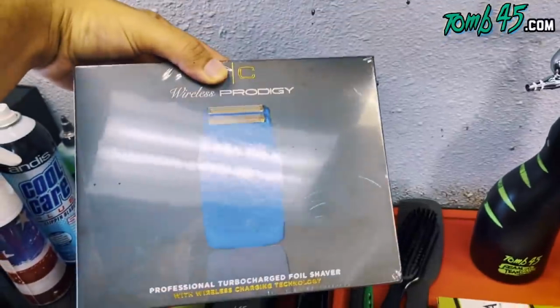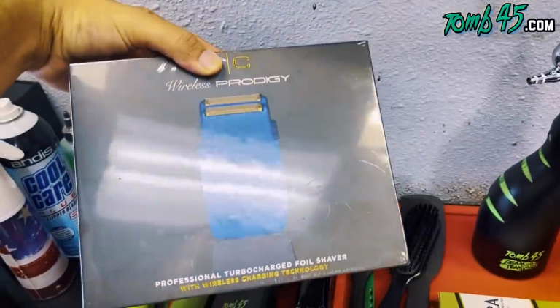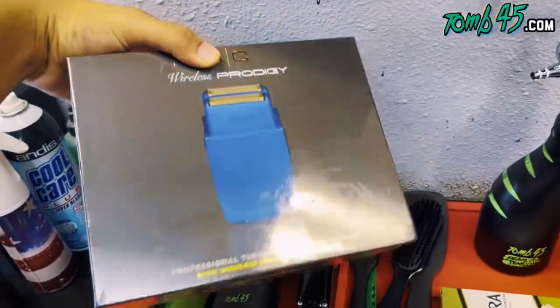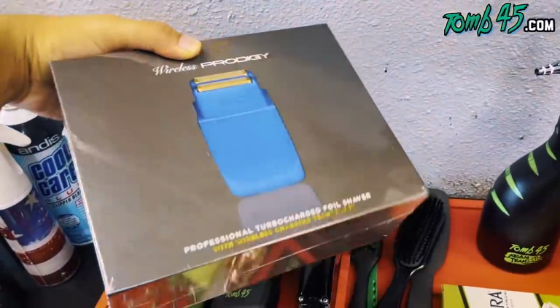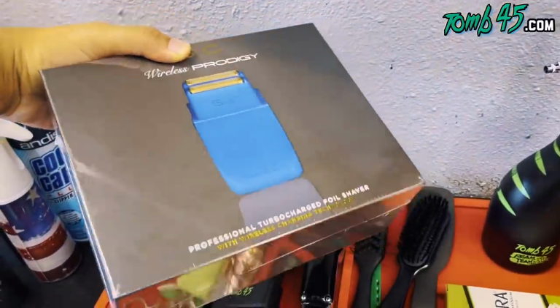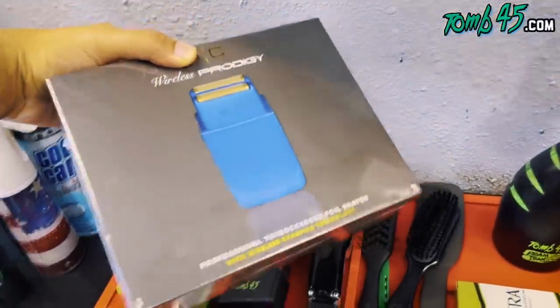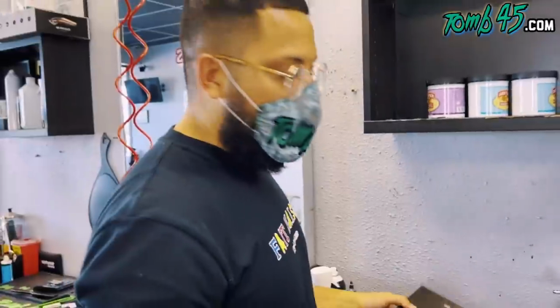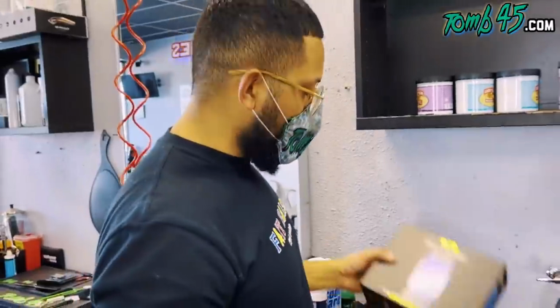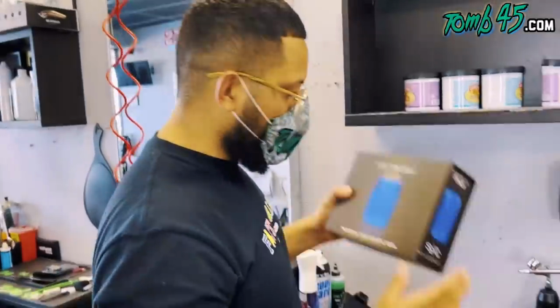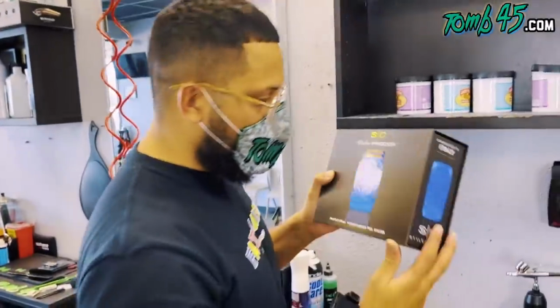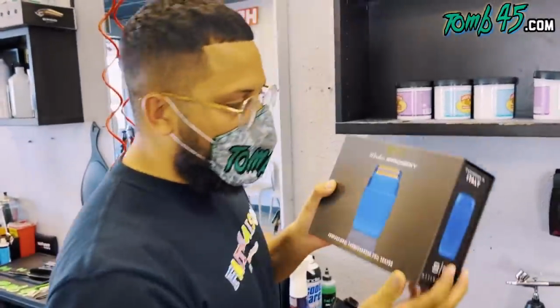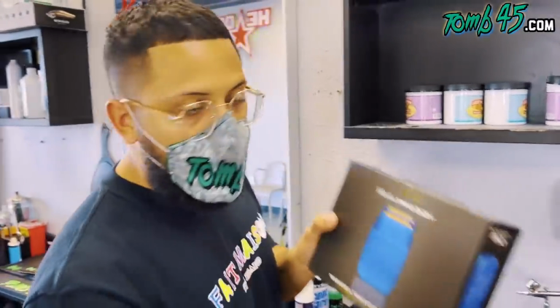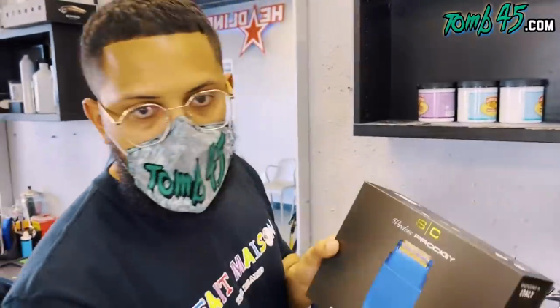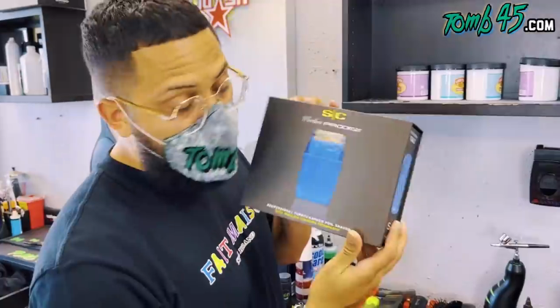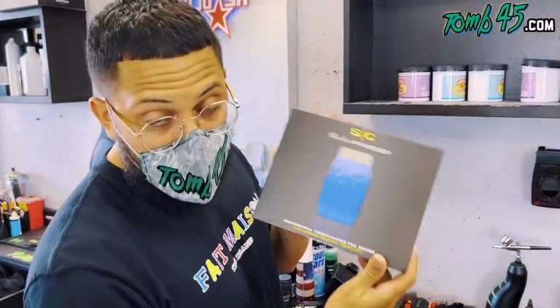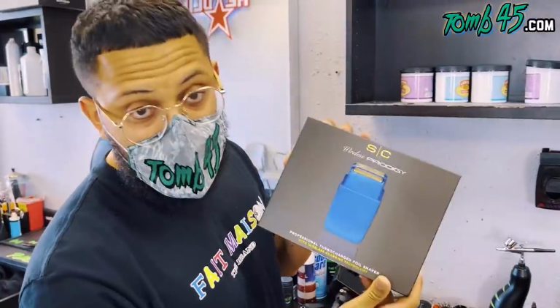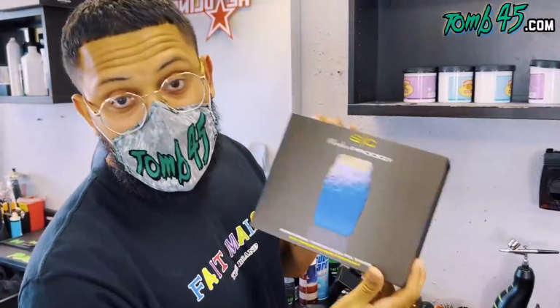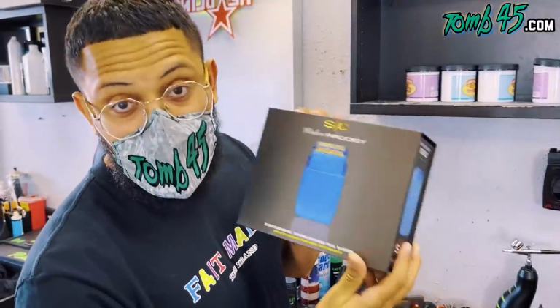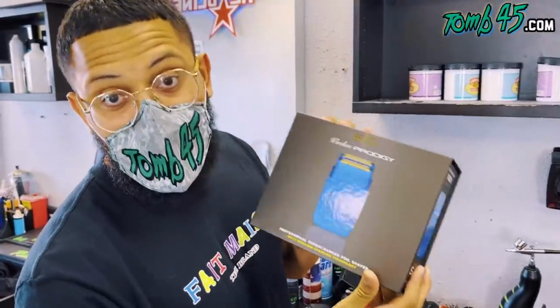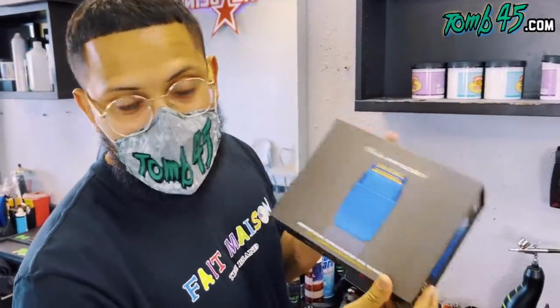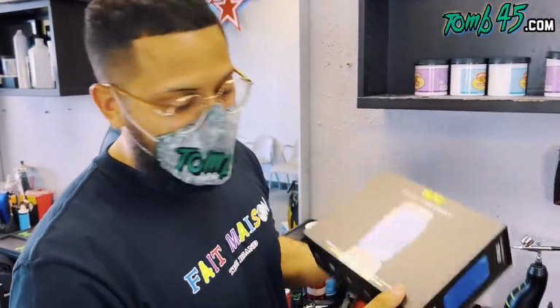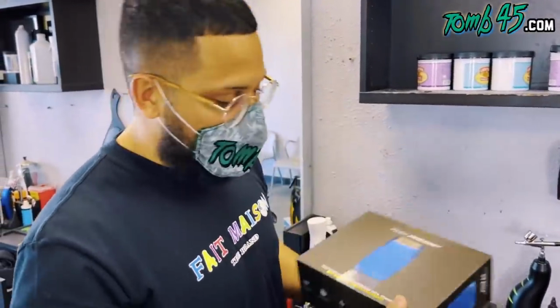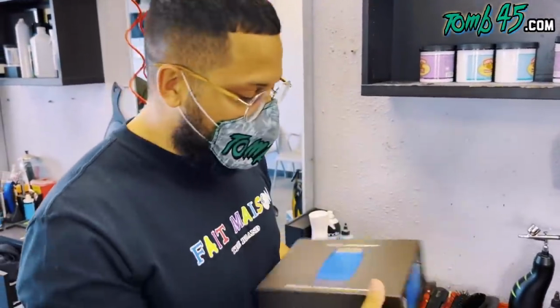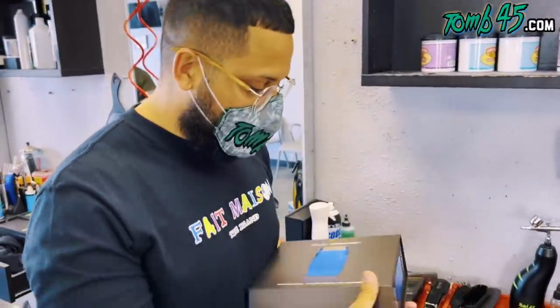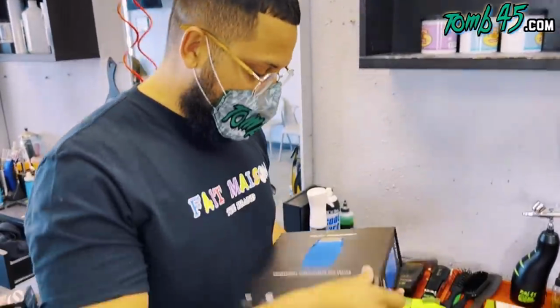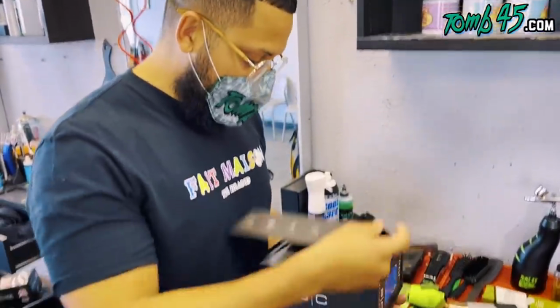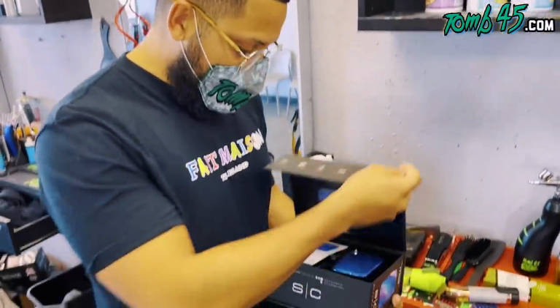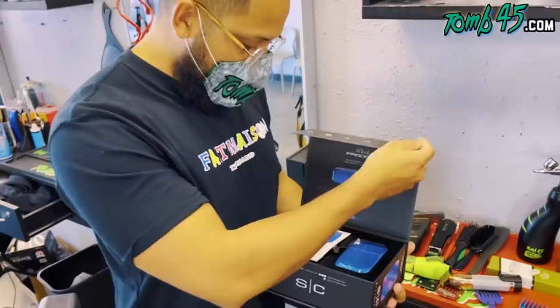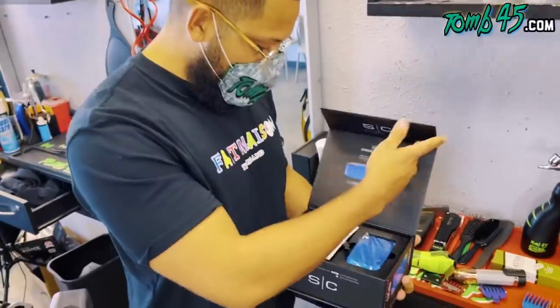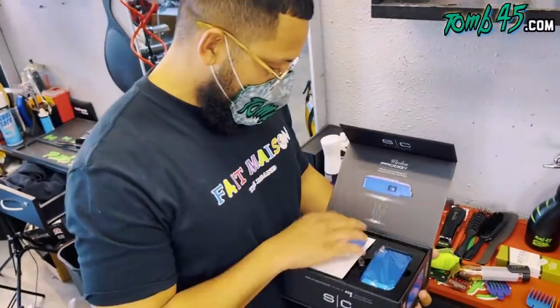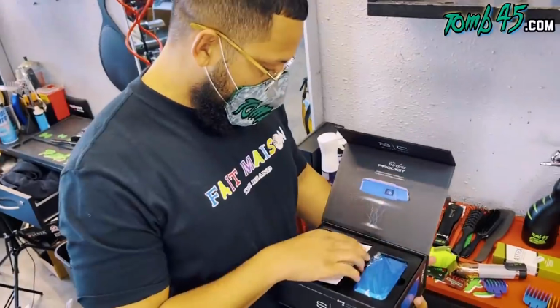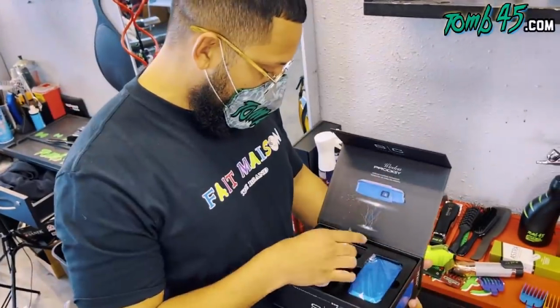All right guys, so this is the new Prodigy shaver. You guys already know we've gotten these boxes before — the shavers feel good.